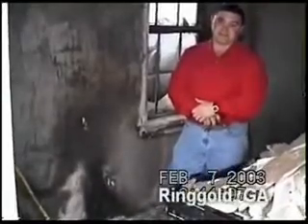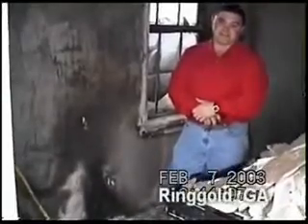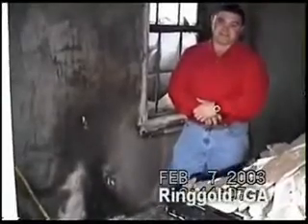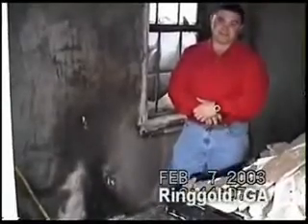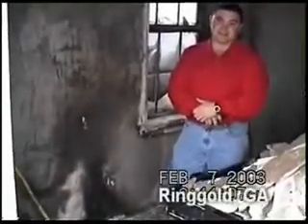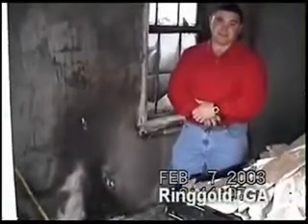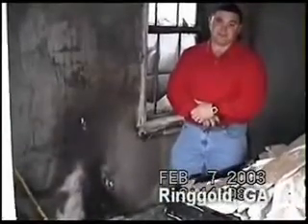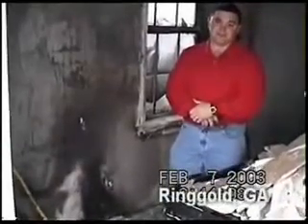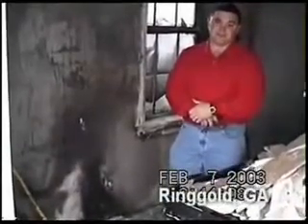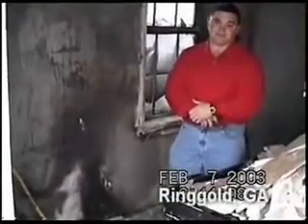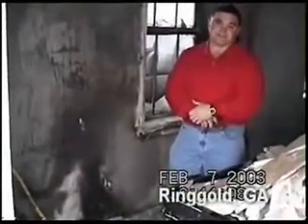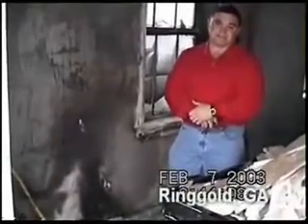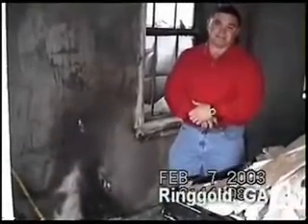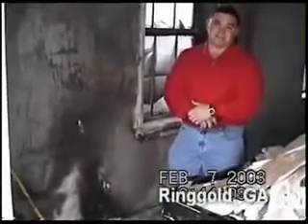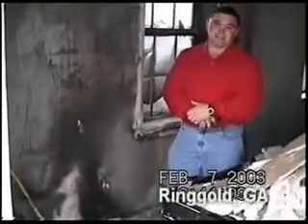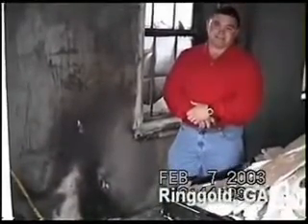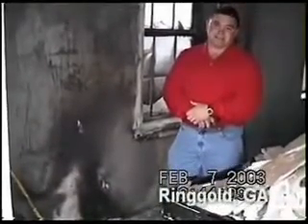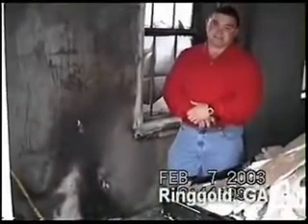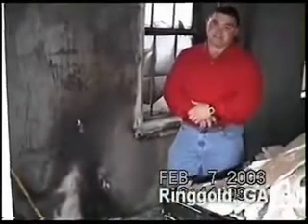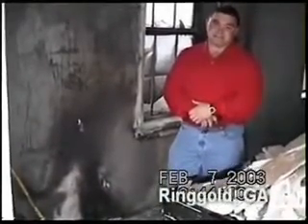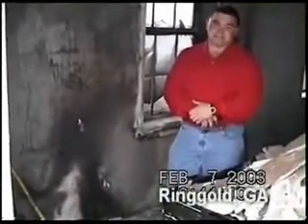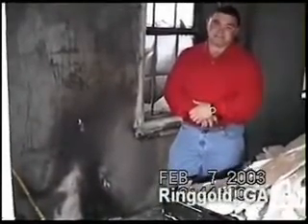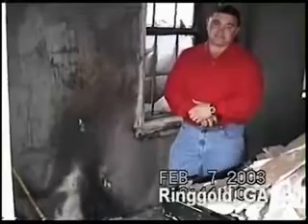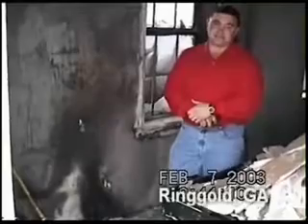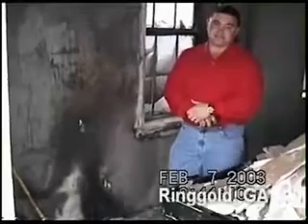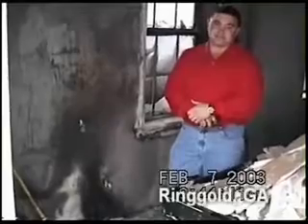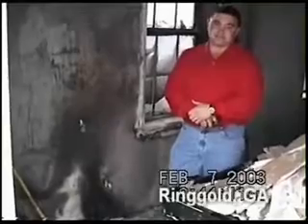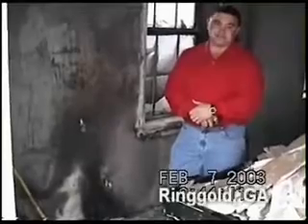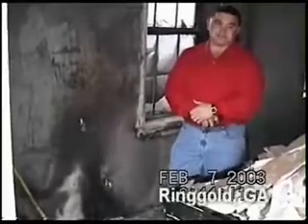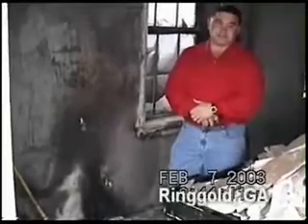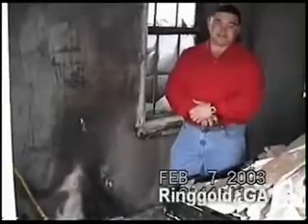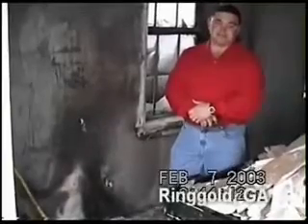Our smoke detector did not go off out here, which is just a miracle that we even survived.